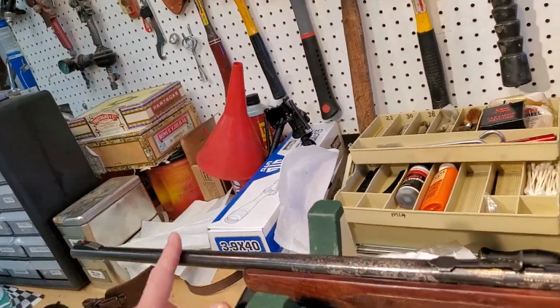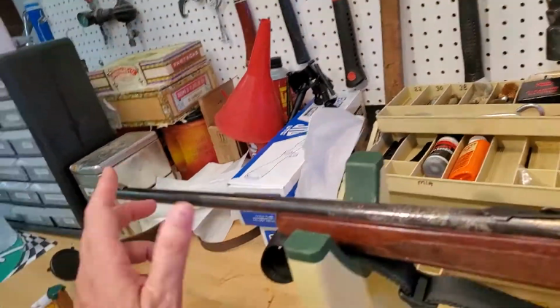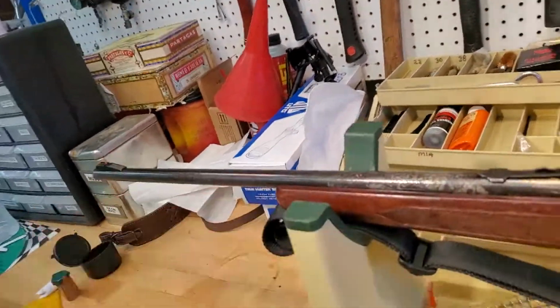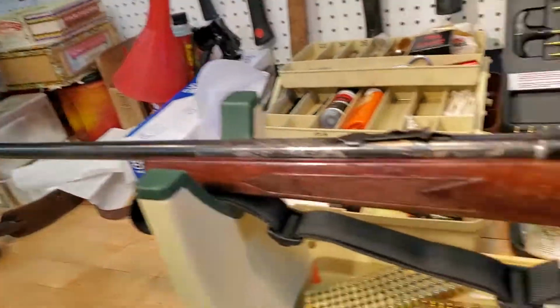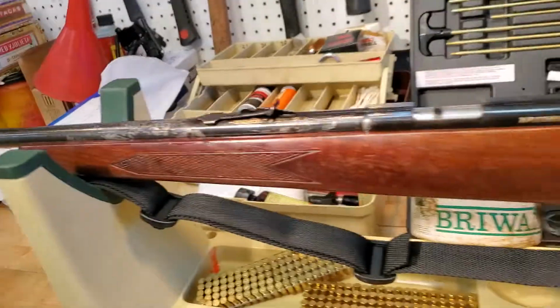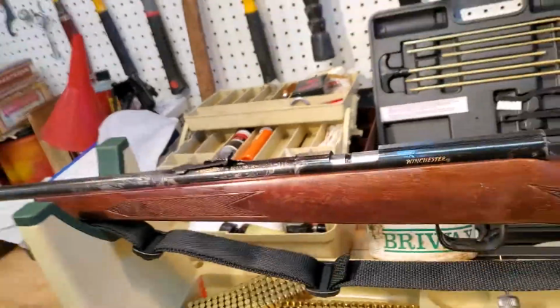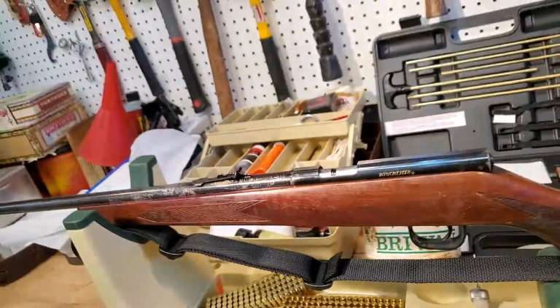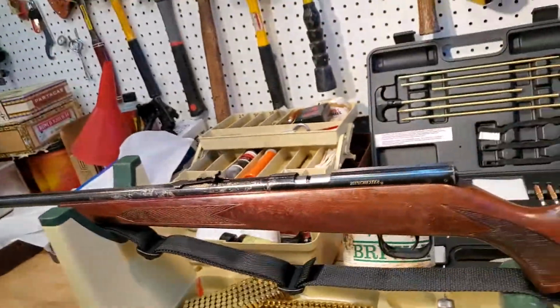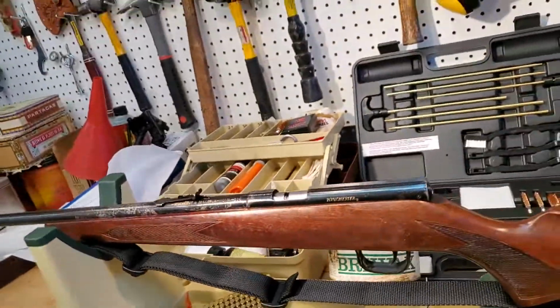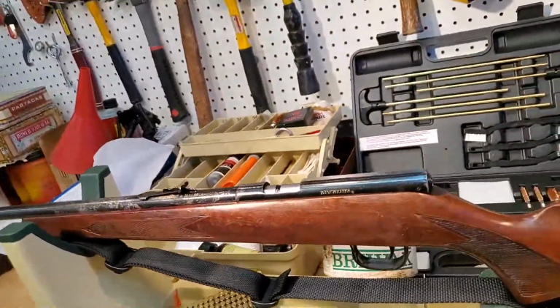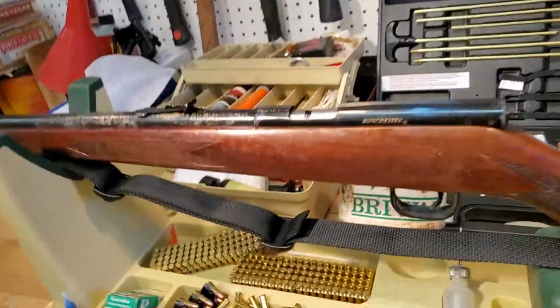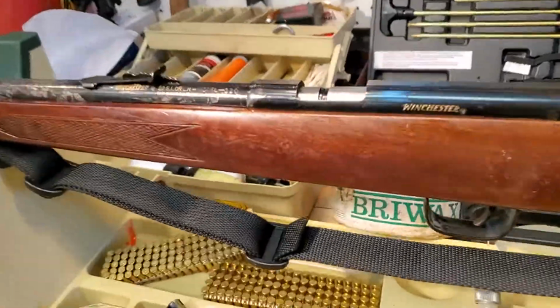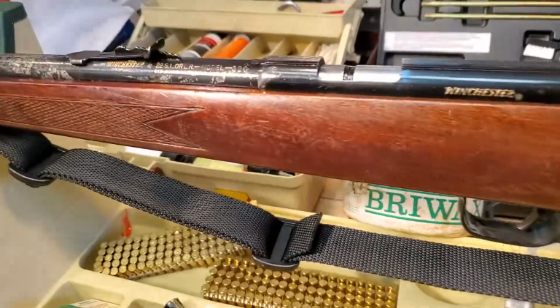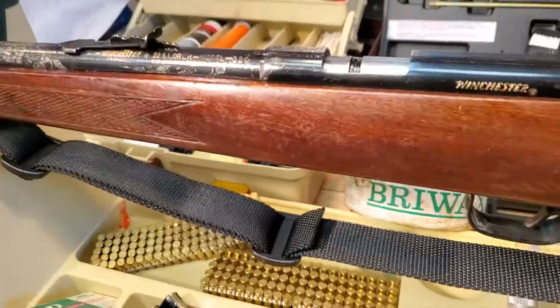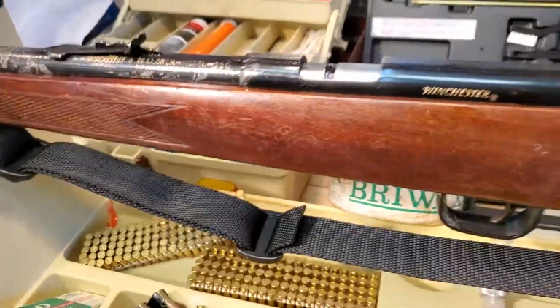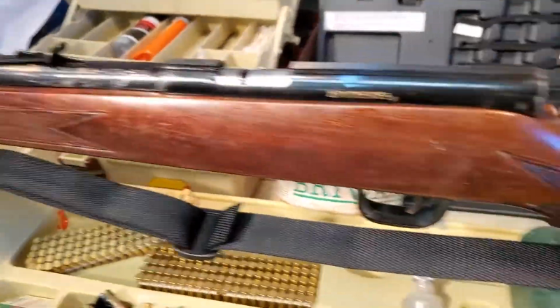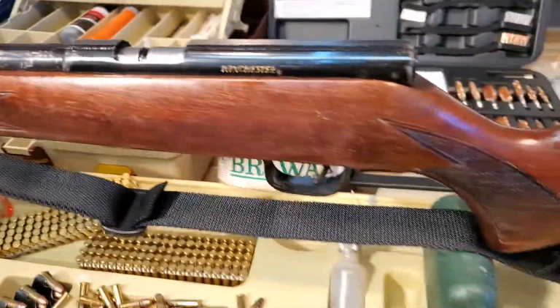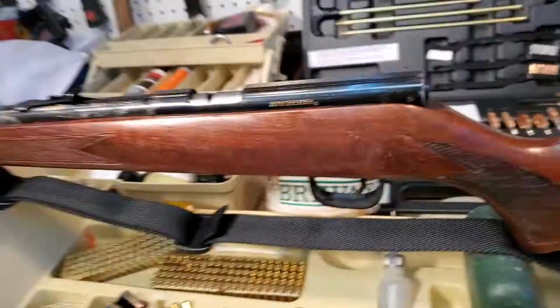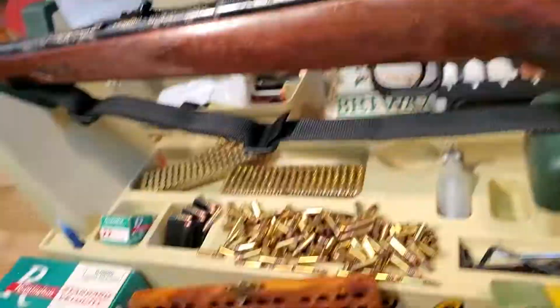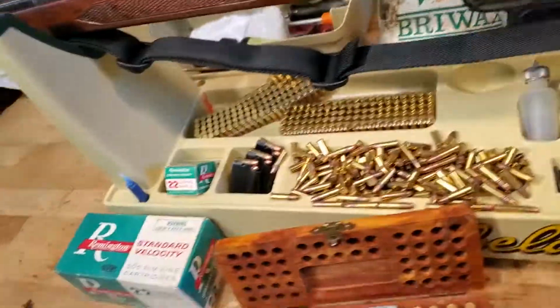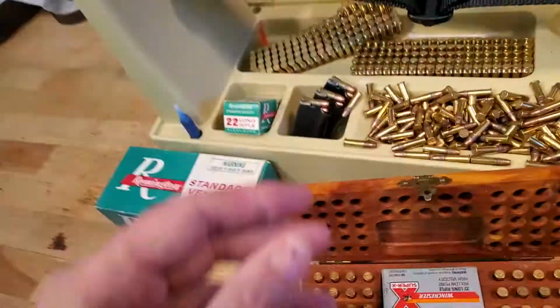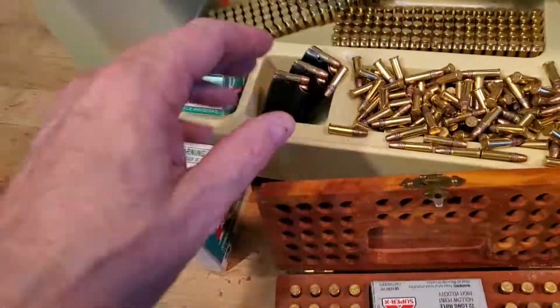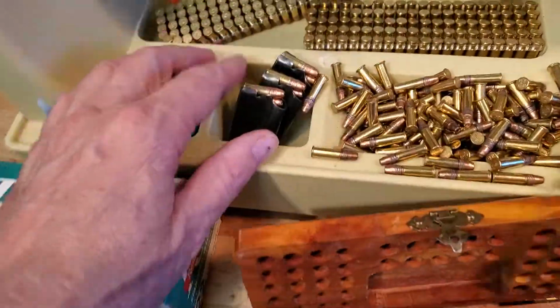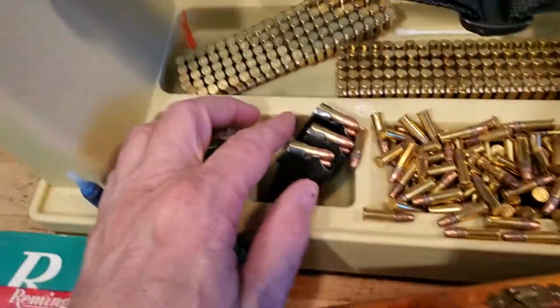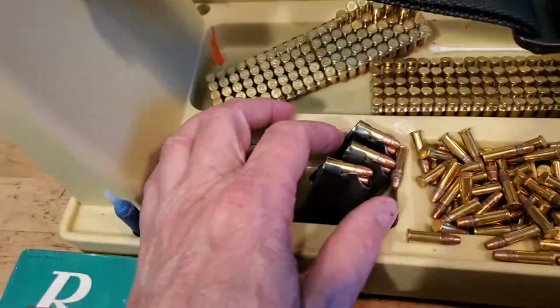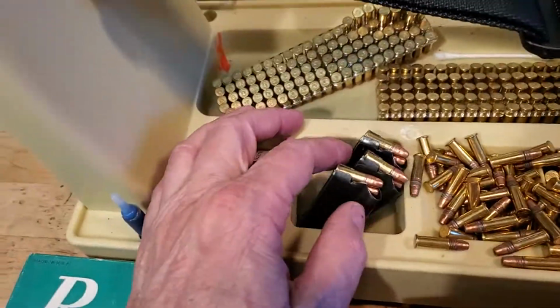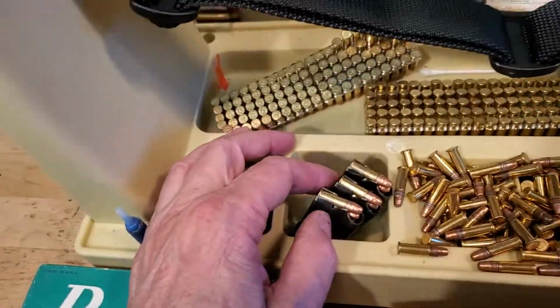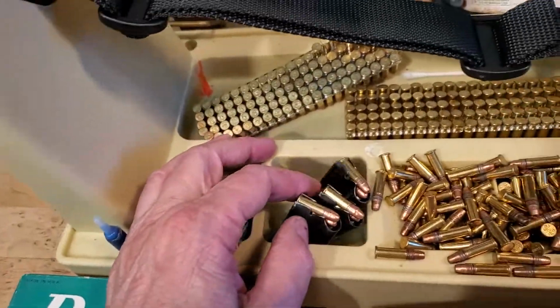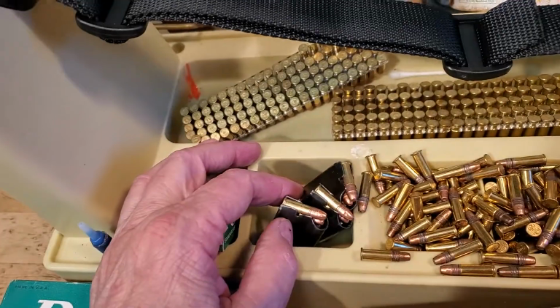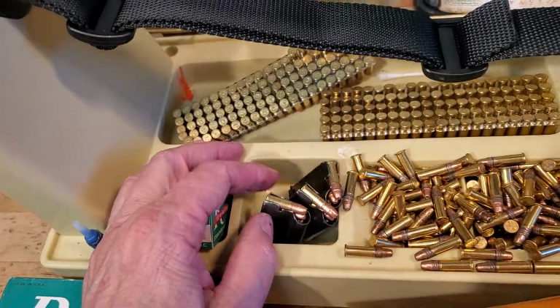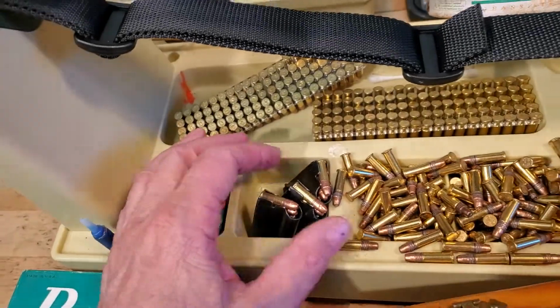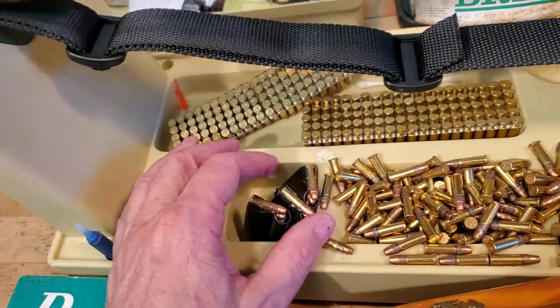This is a five-shot 22 bolt action. I'll show you the other side in a sec — it comes with three clips, which is really neat because these are hard to find: three factory clips.